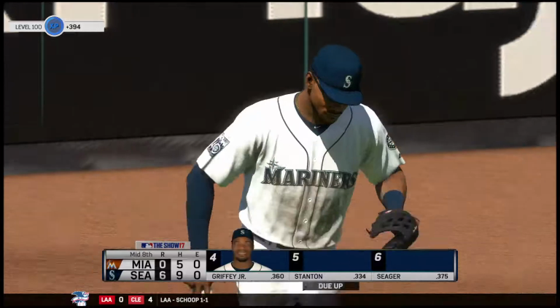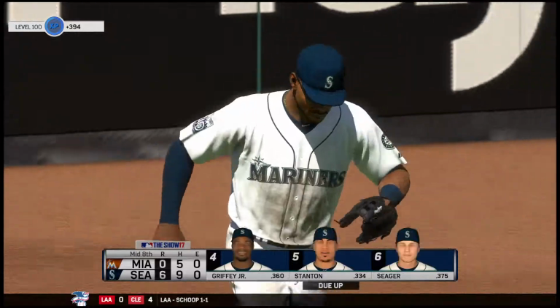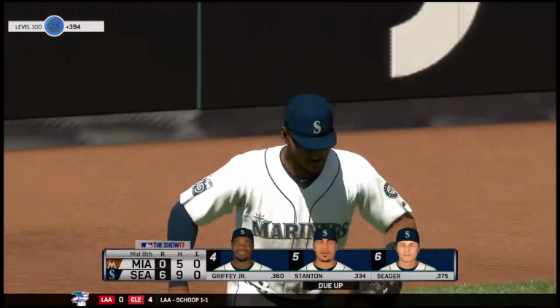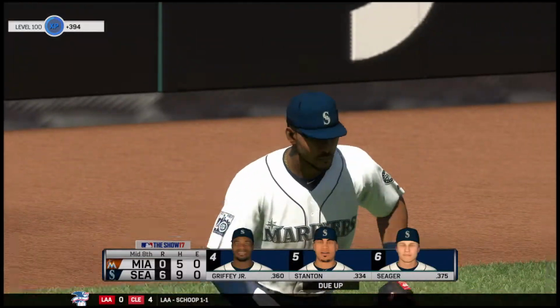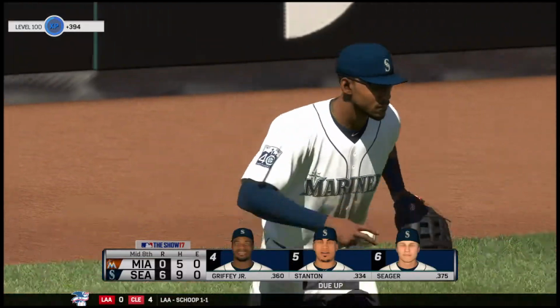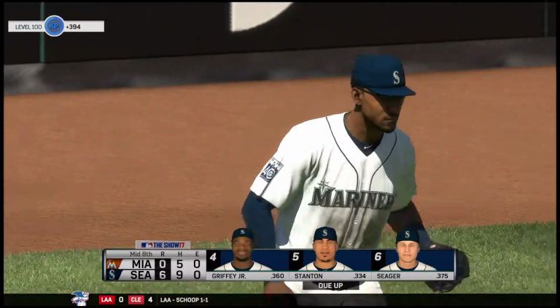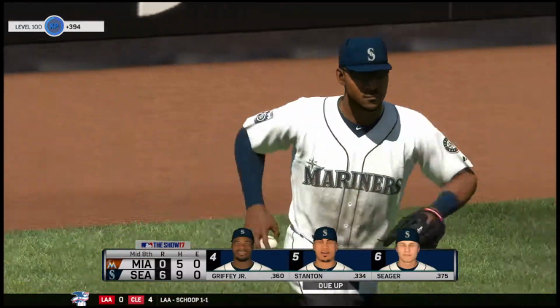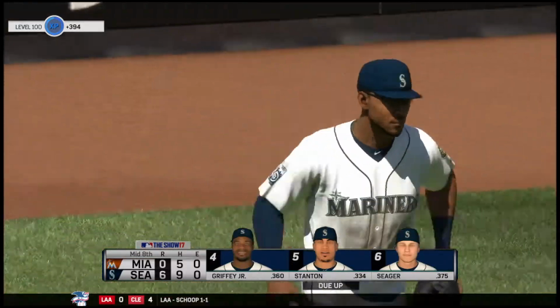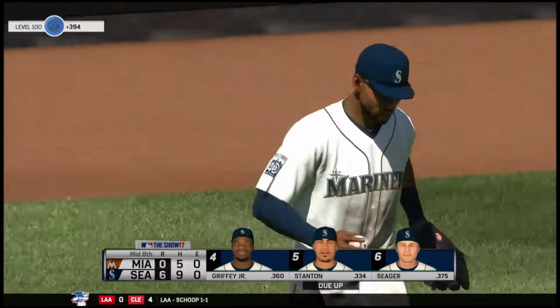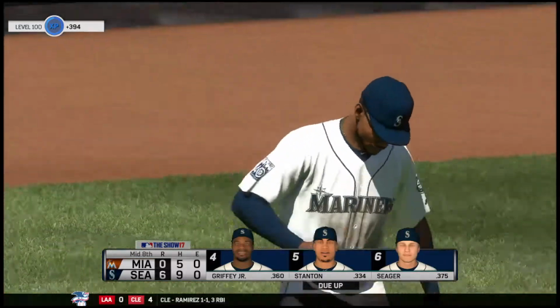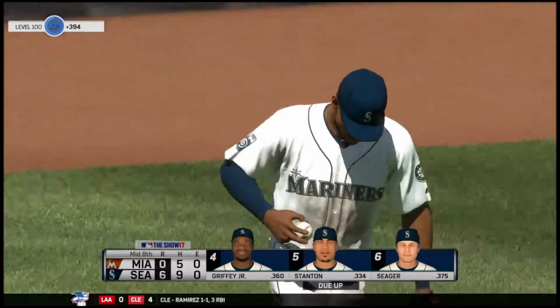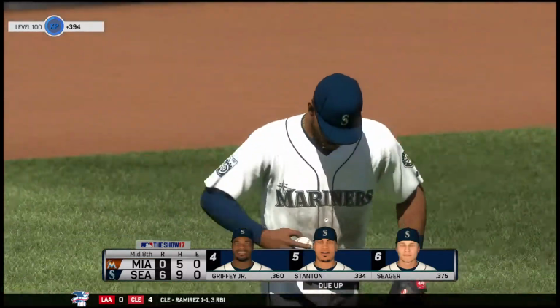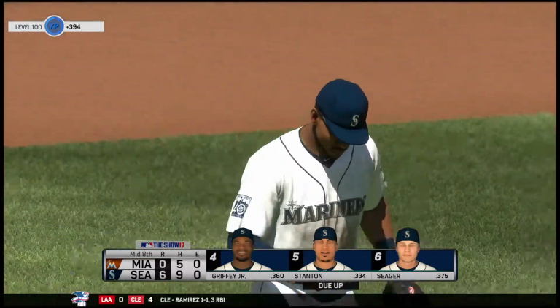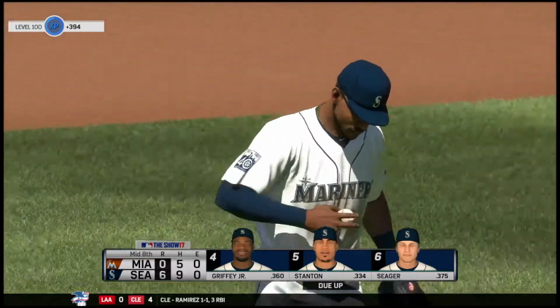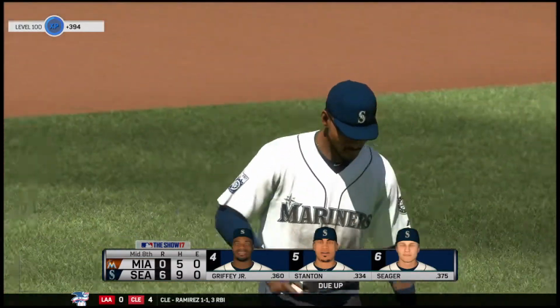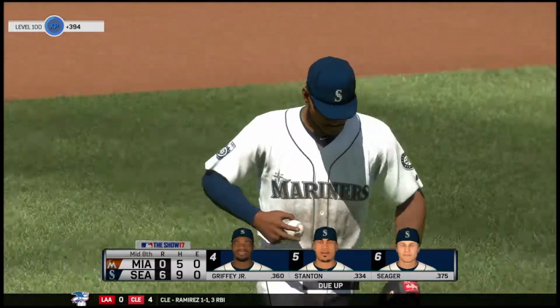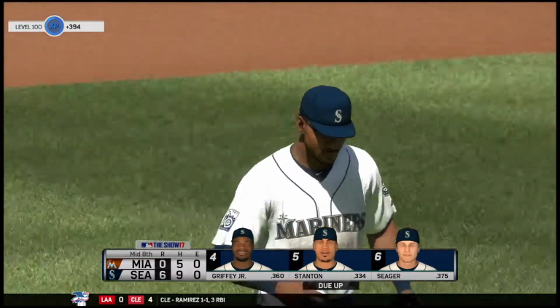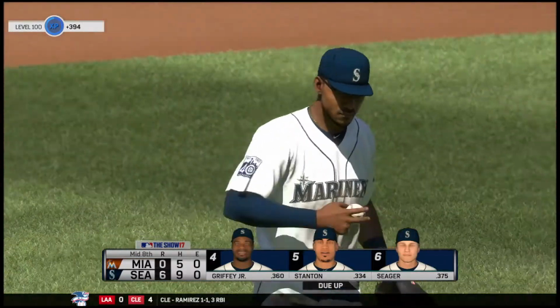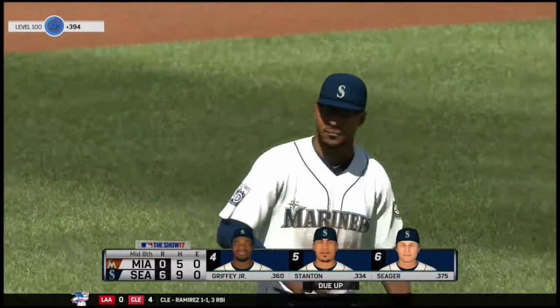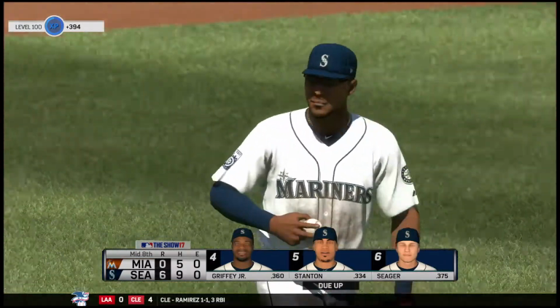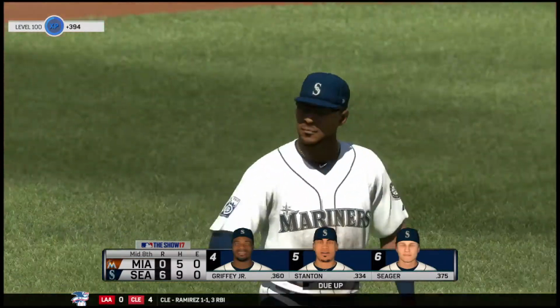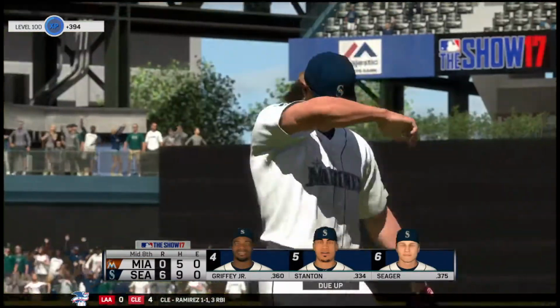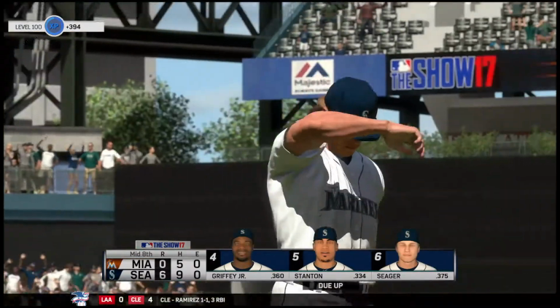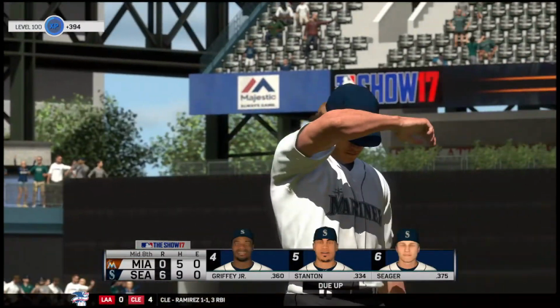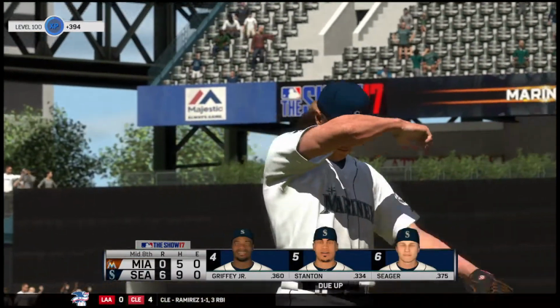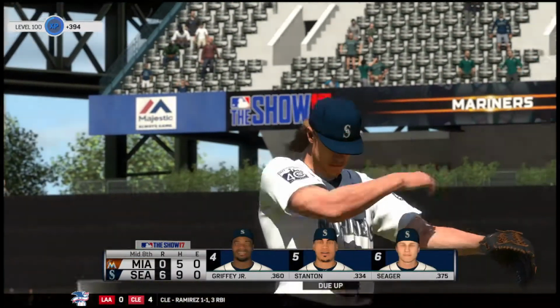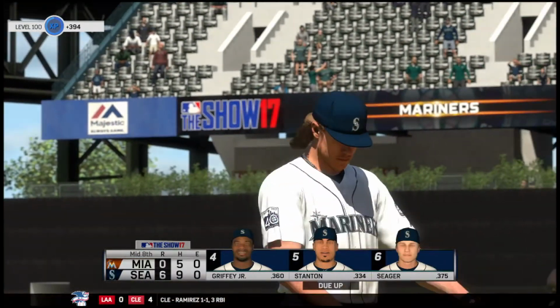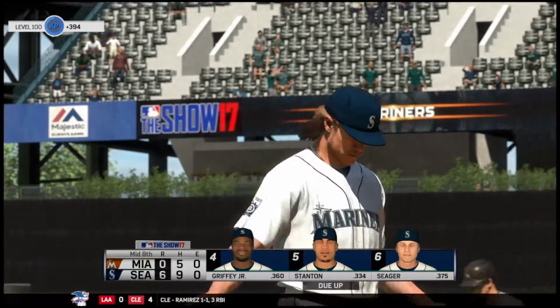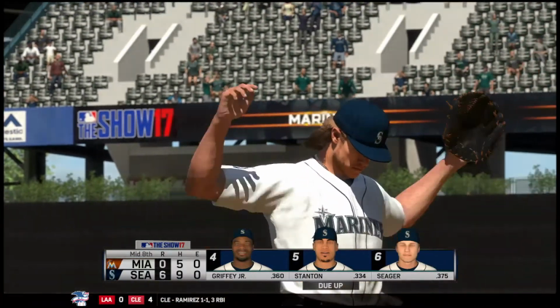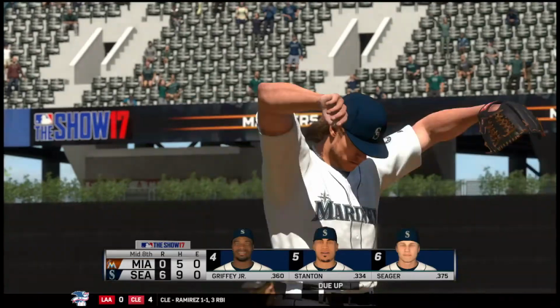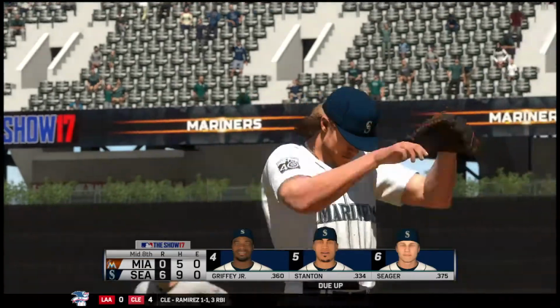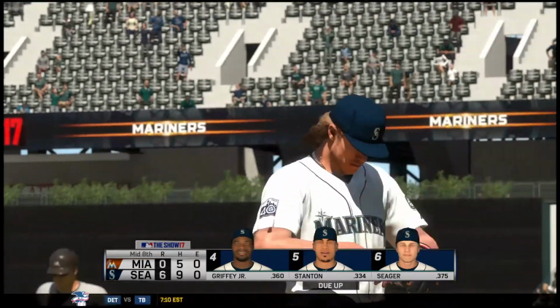The inning. One, two, three, go the Marlins. They still find themselves down six zip.